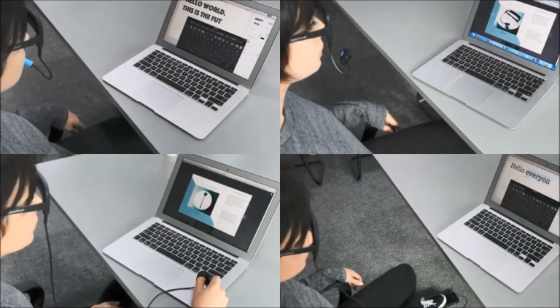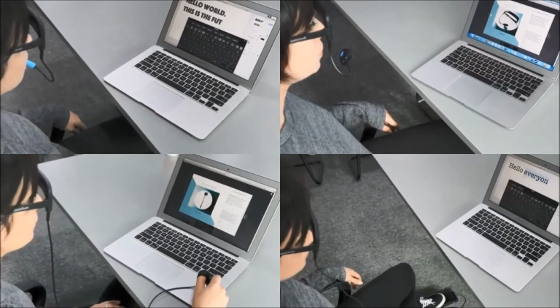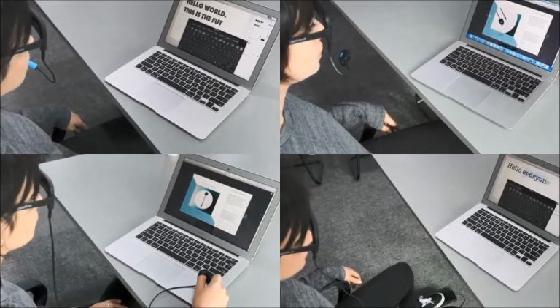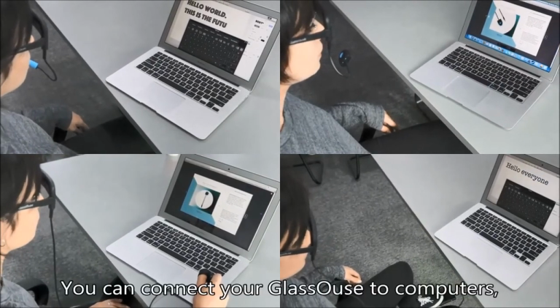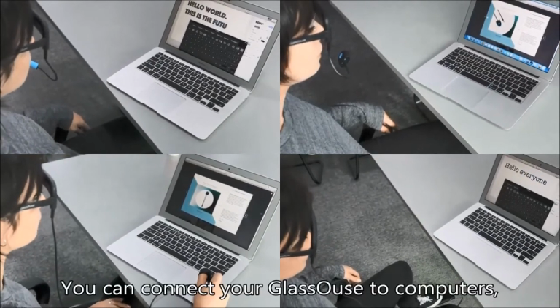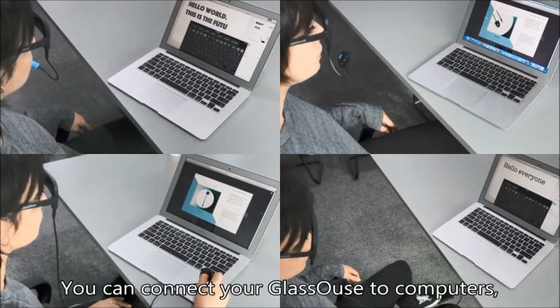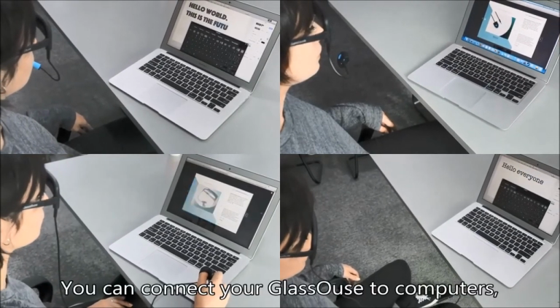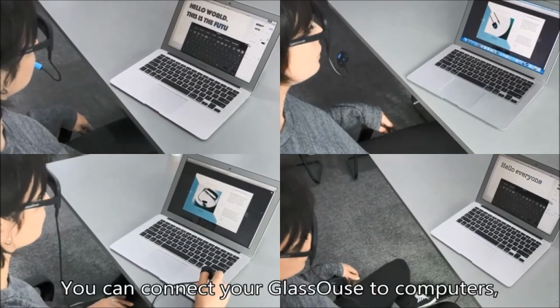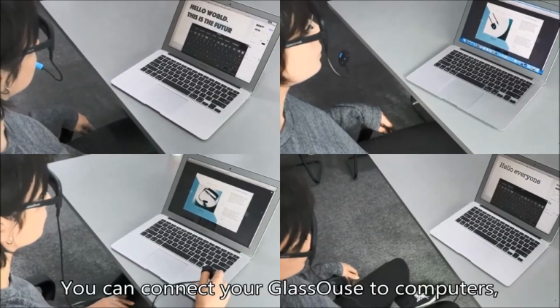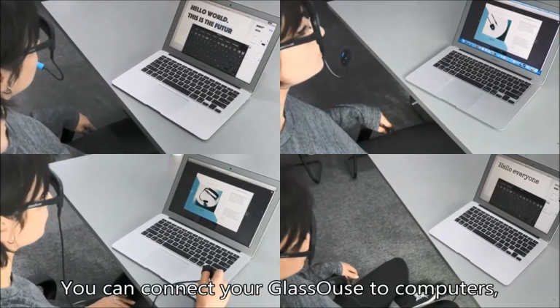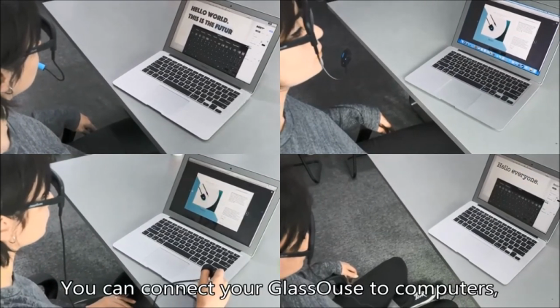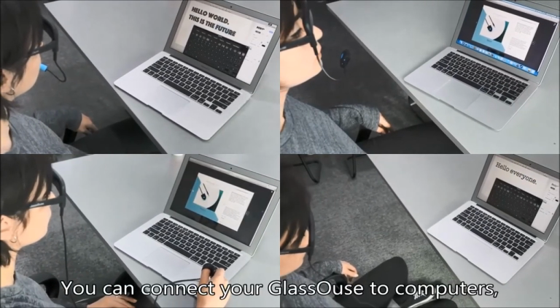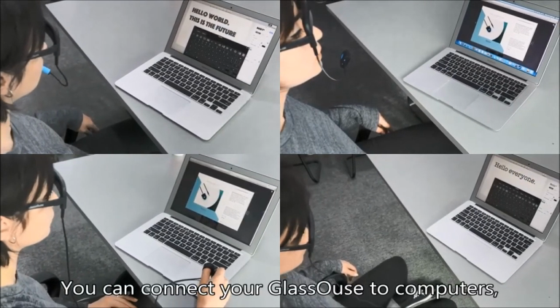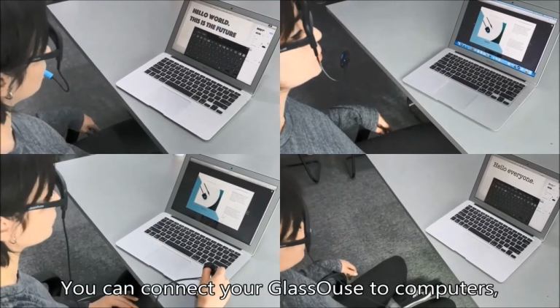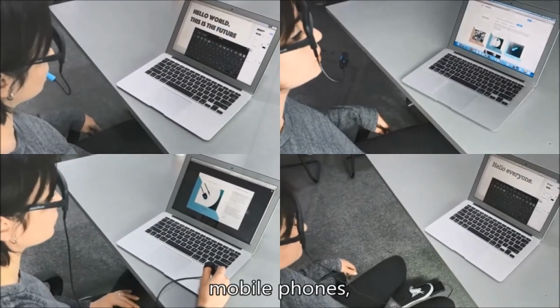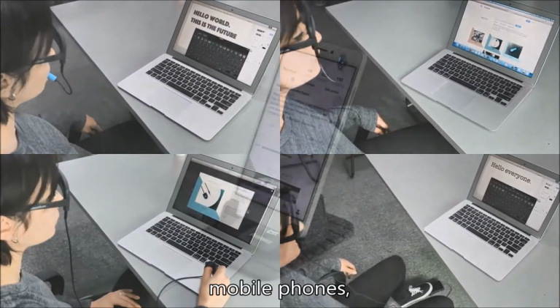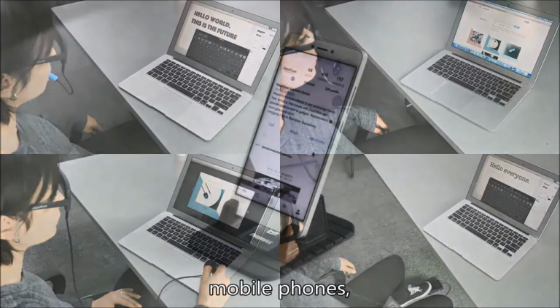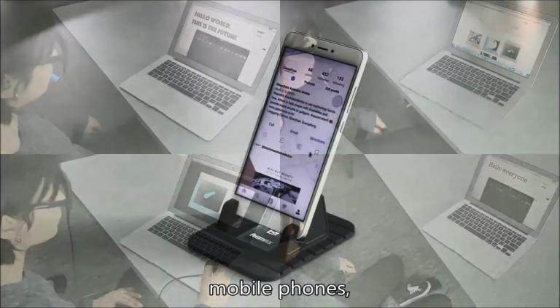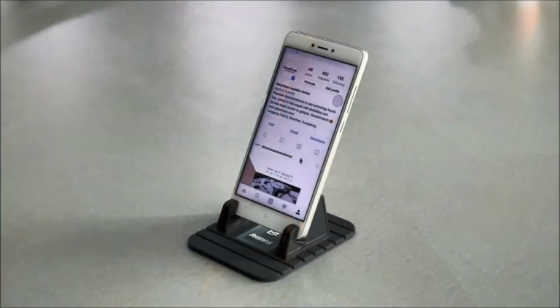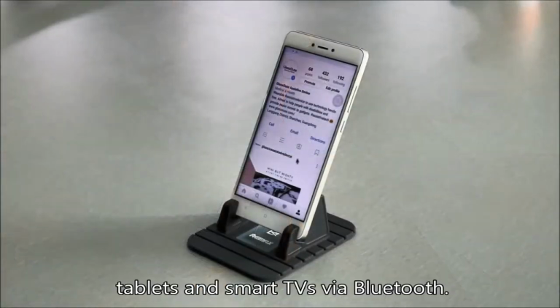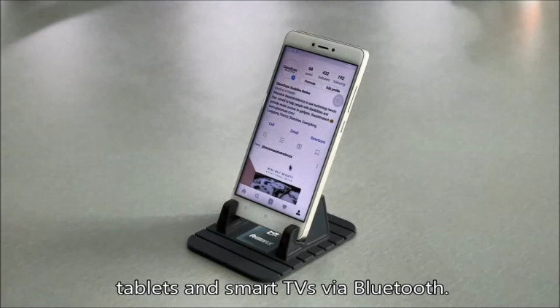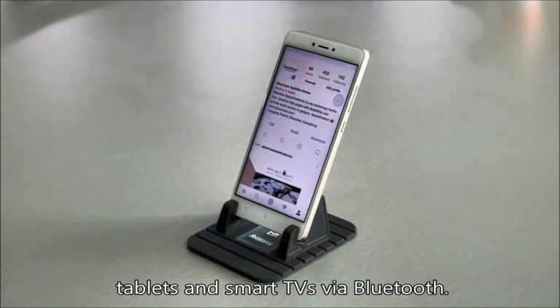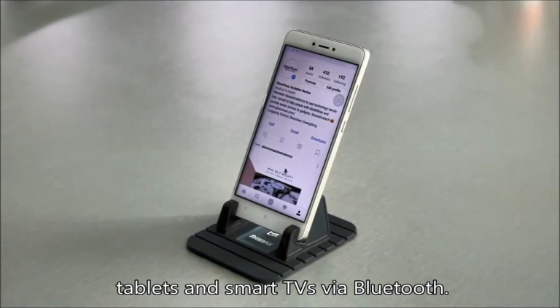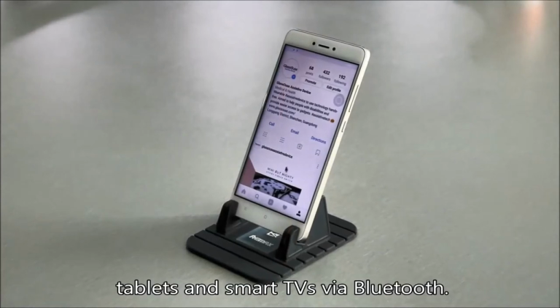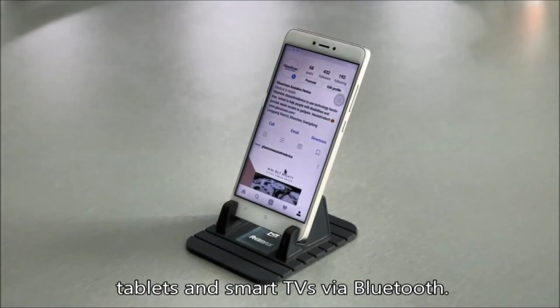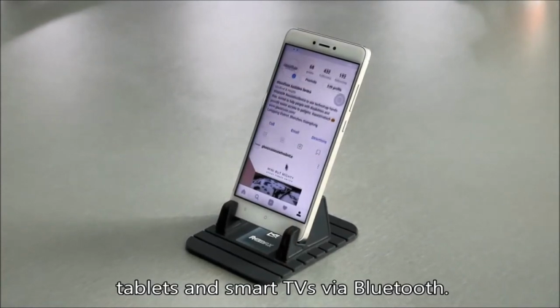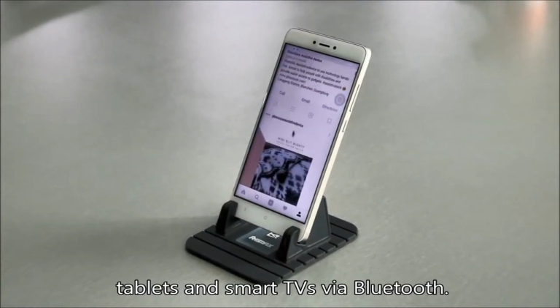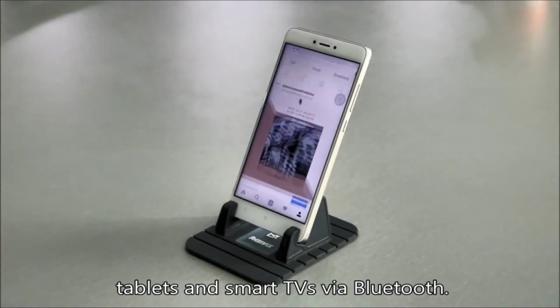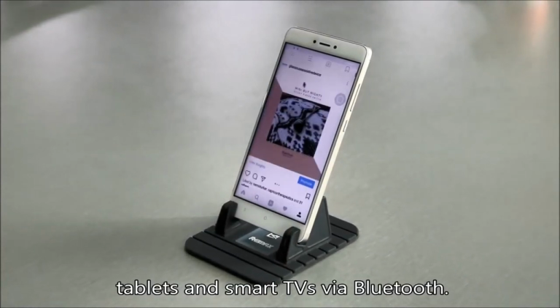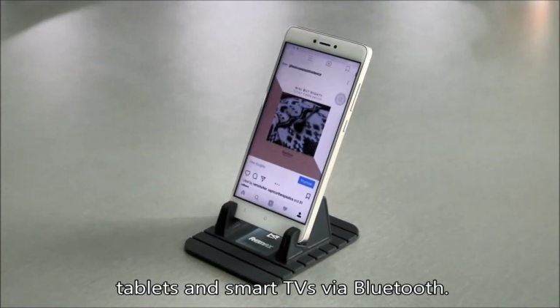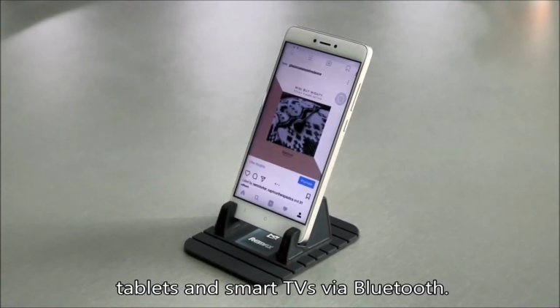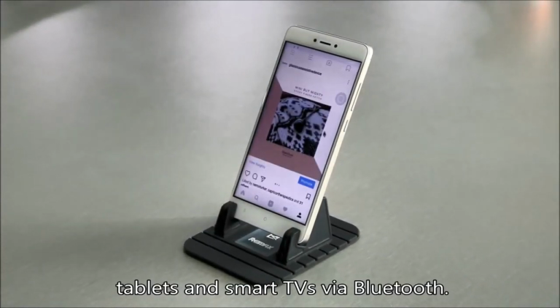You can connect your Glasshouse to computers, mobile phones, tablets, and smart TVs via Bluetooth.